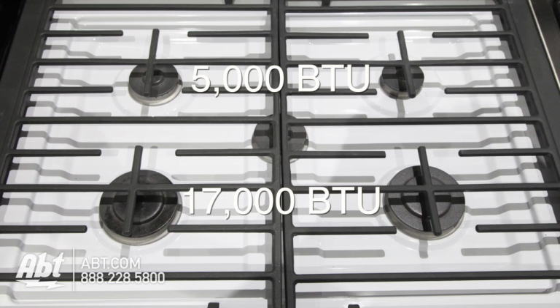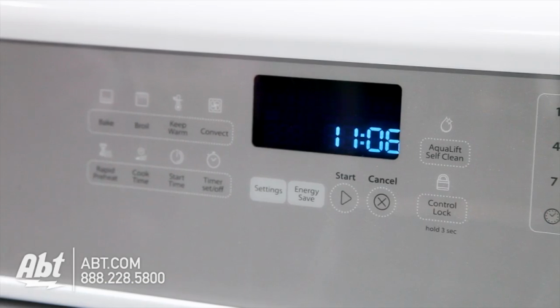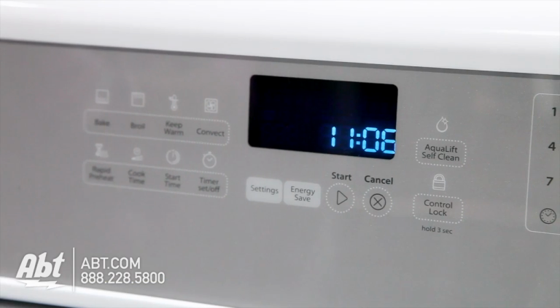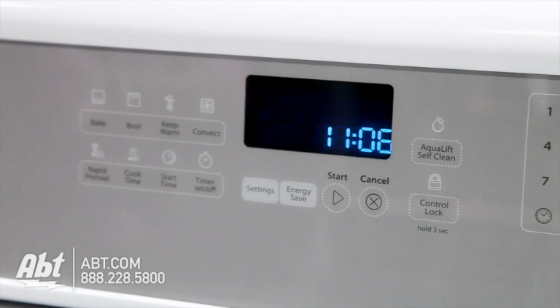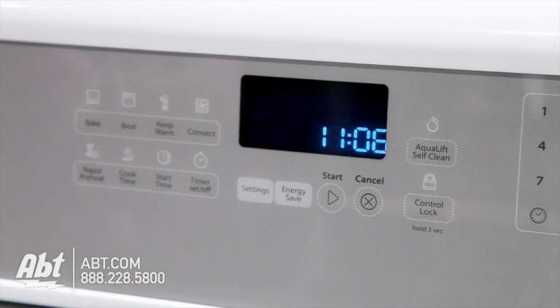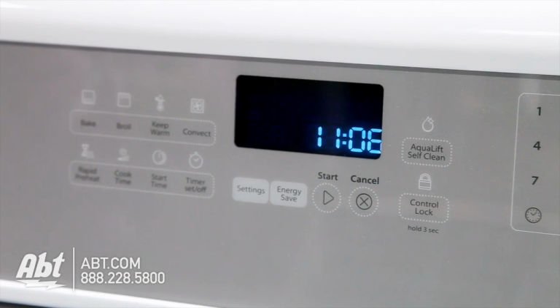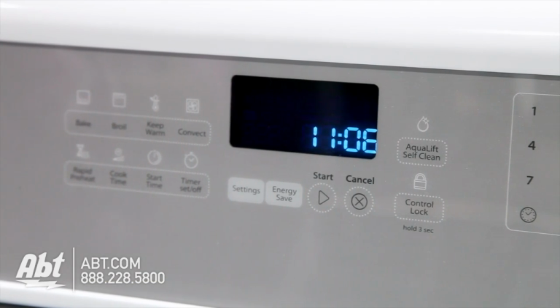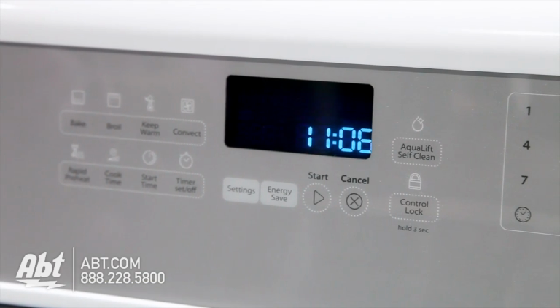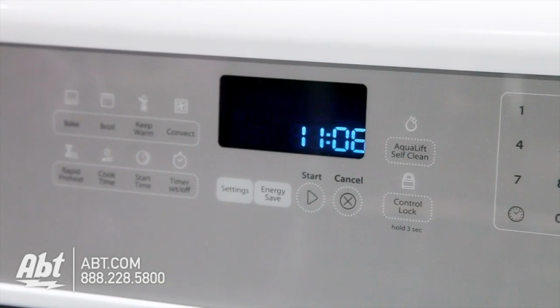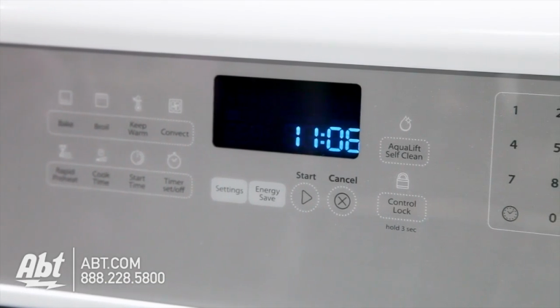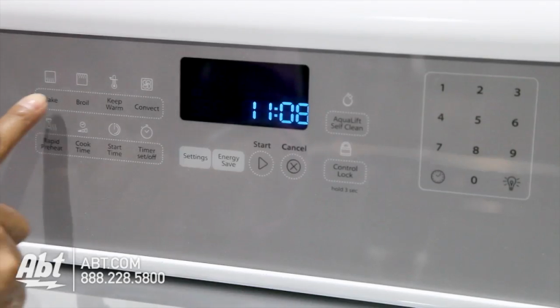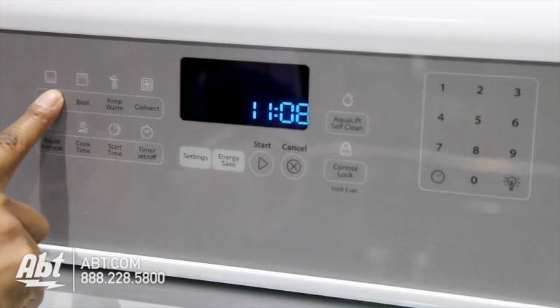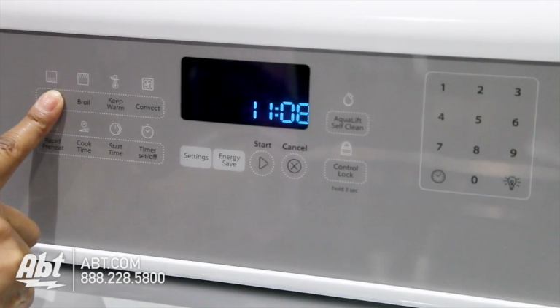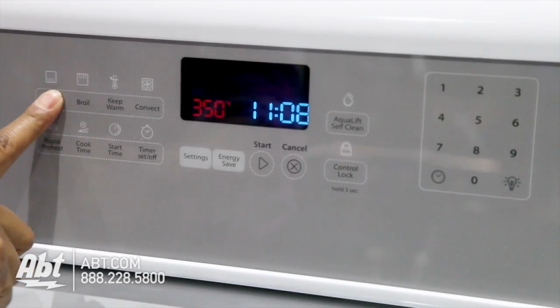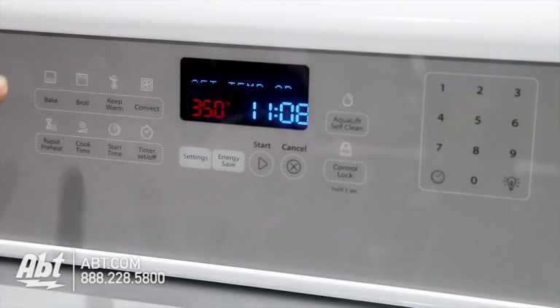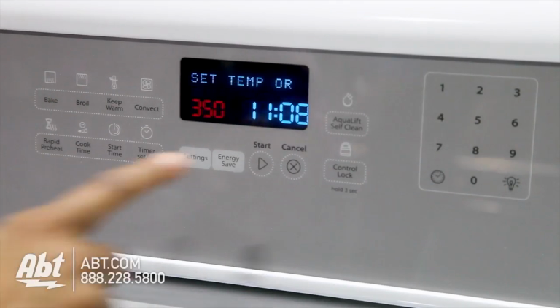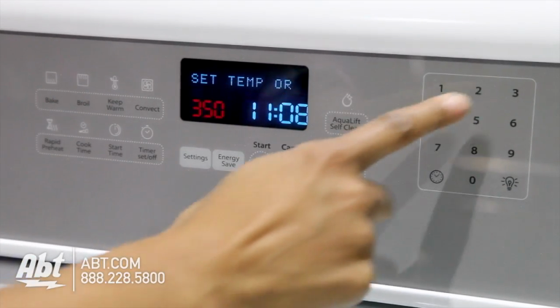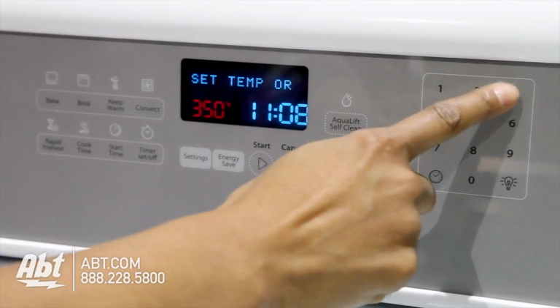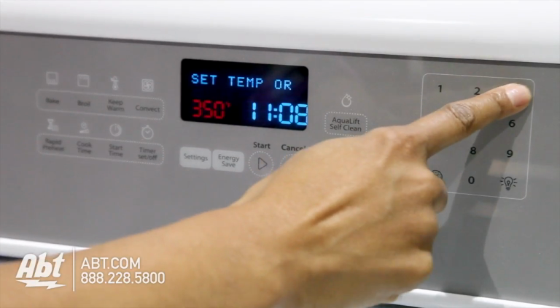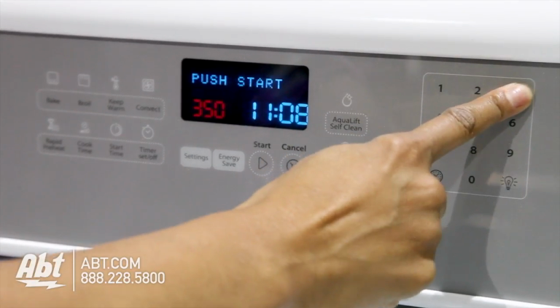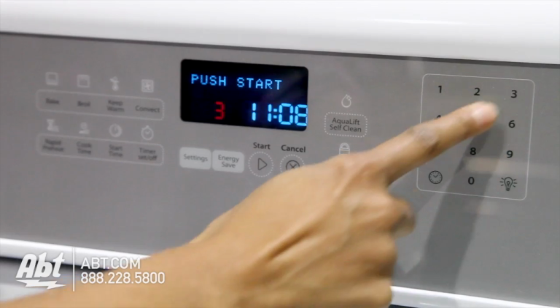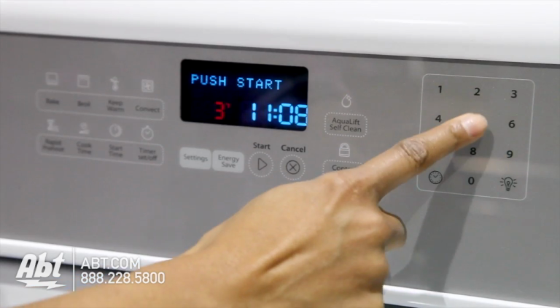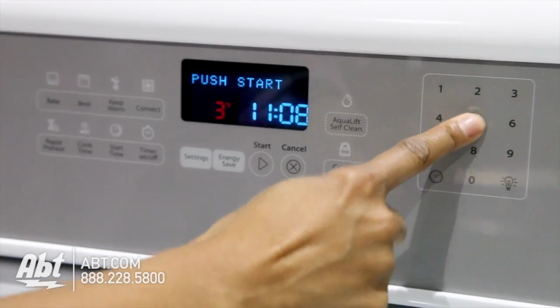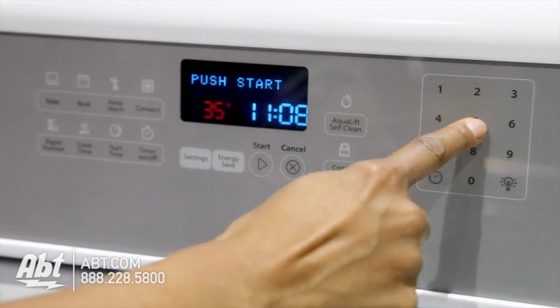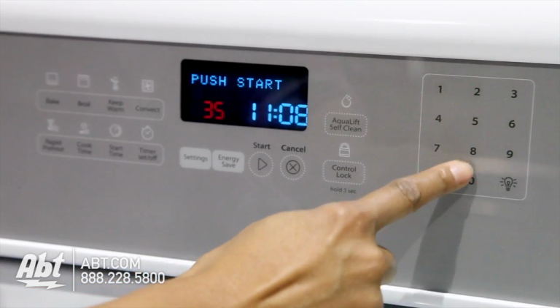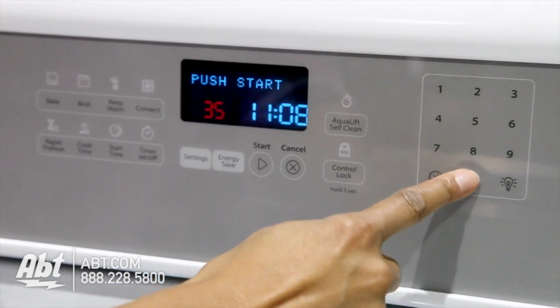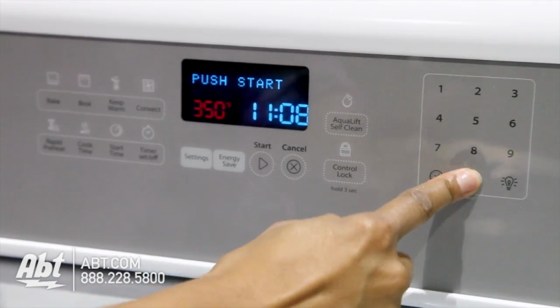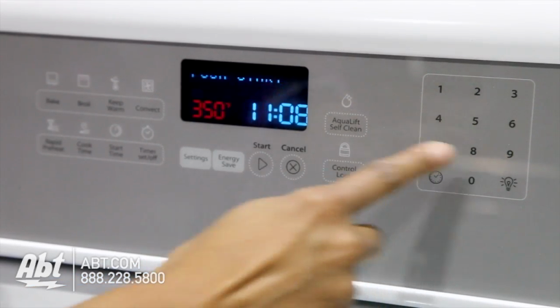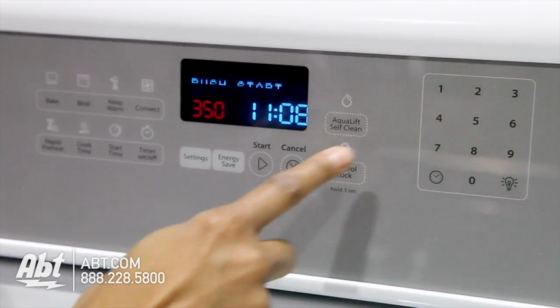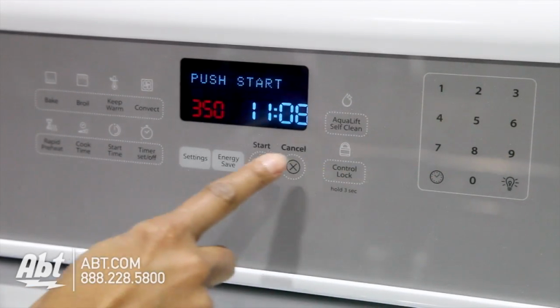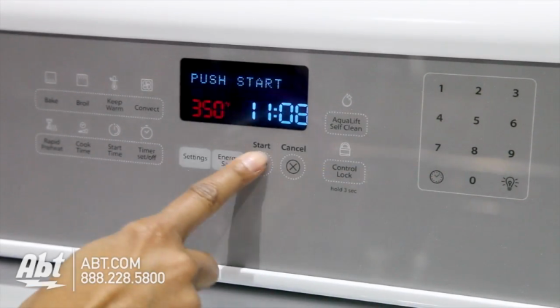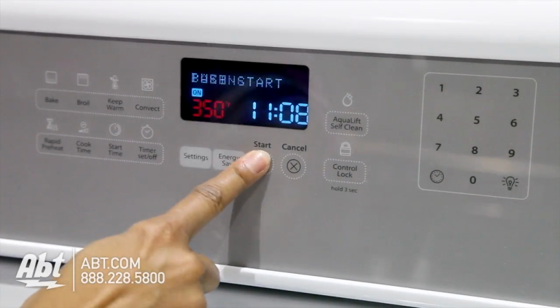The control panel is smooth touch with several baking options, numerical keys, and an easy-to-read LED display.